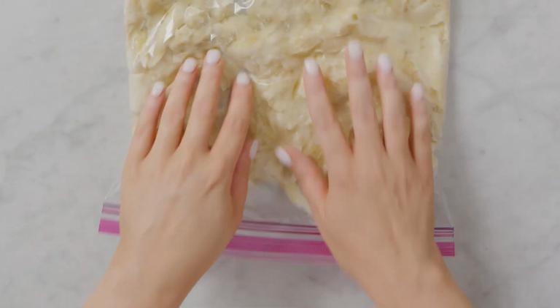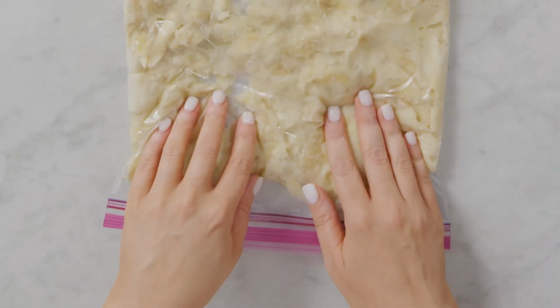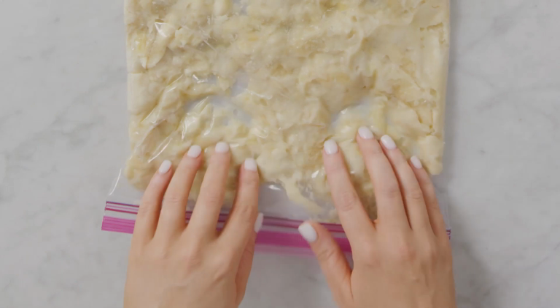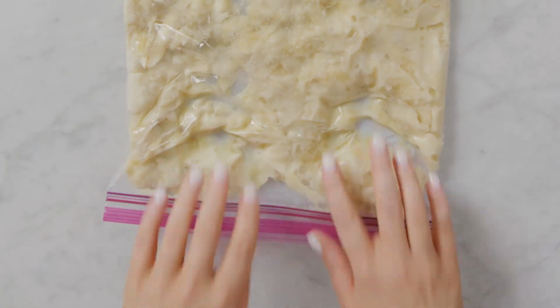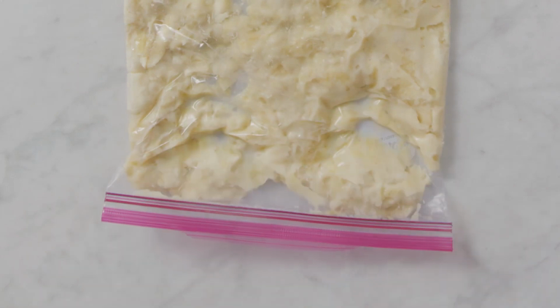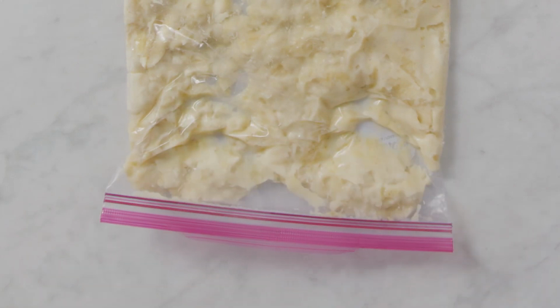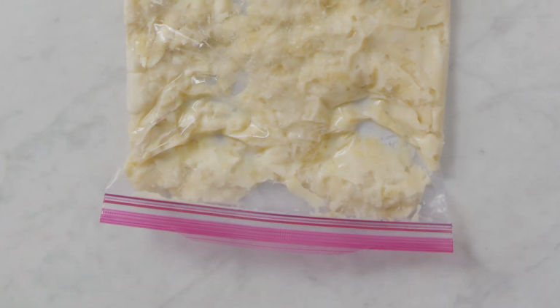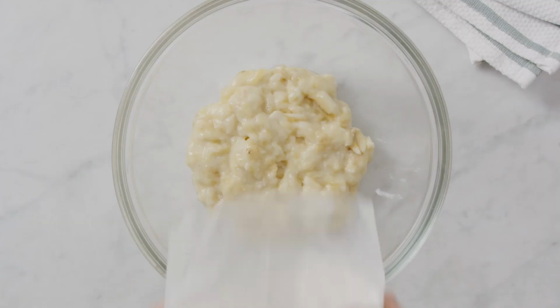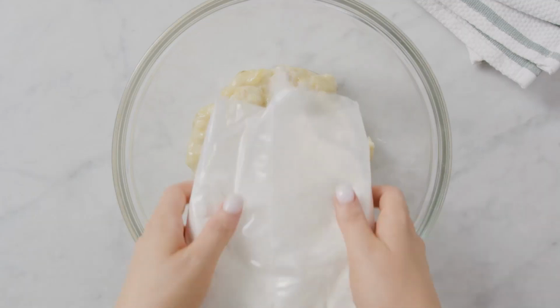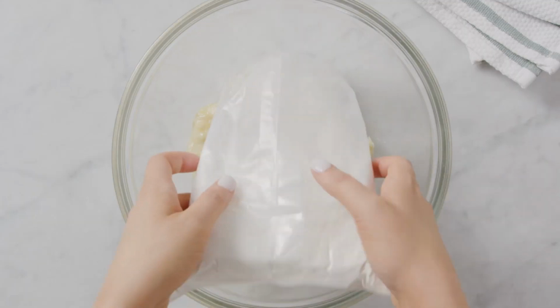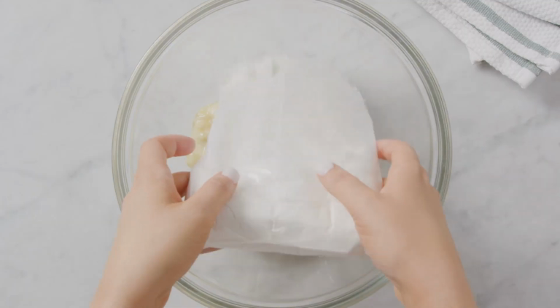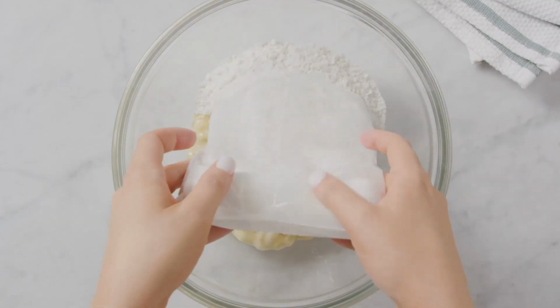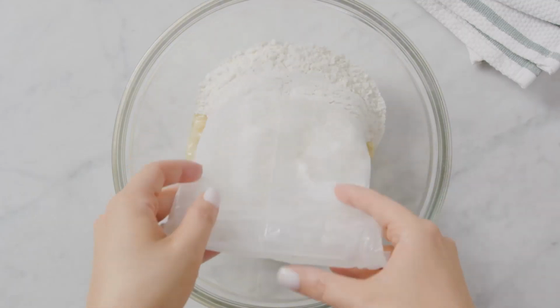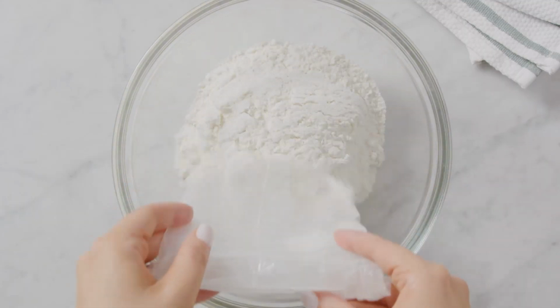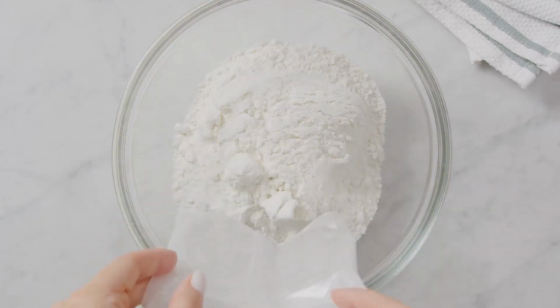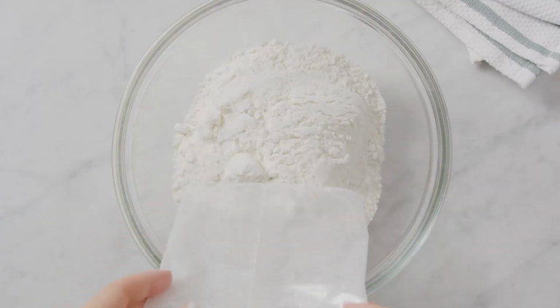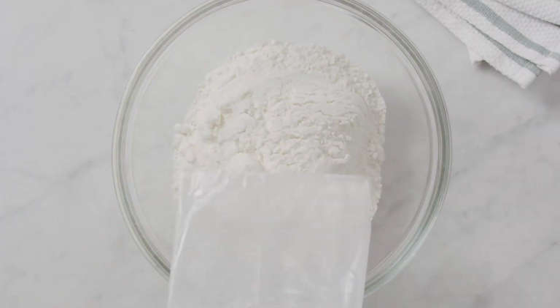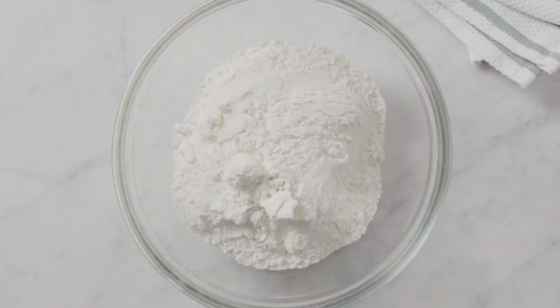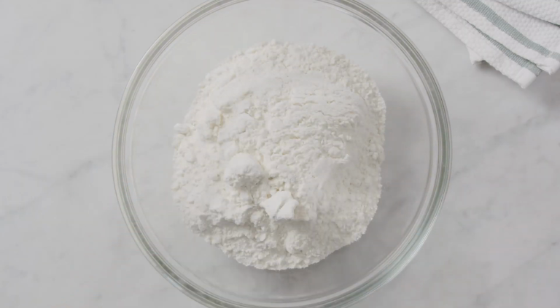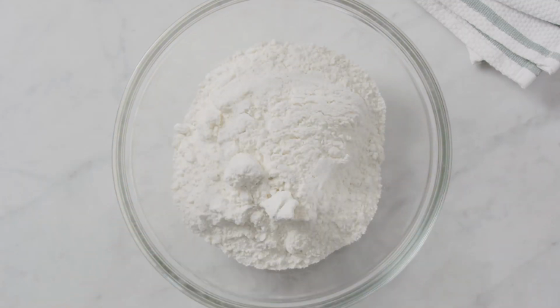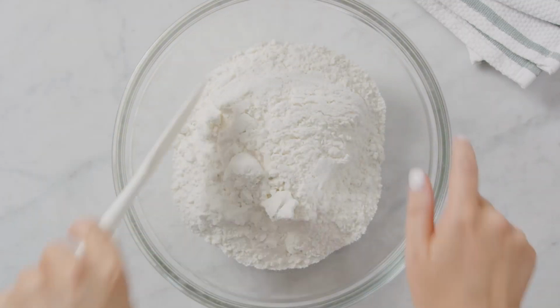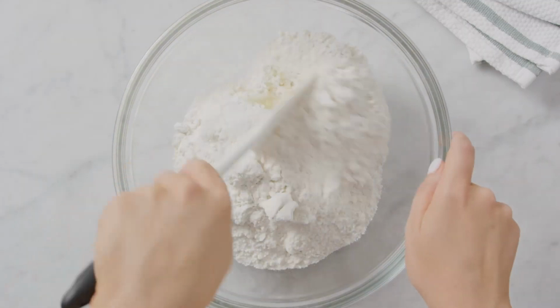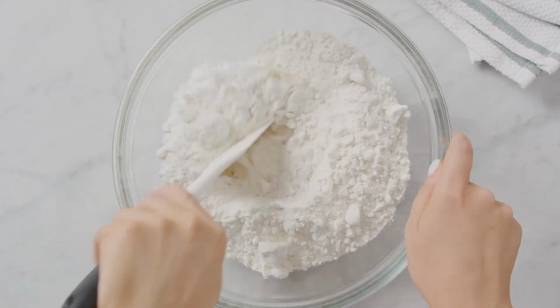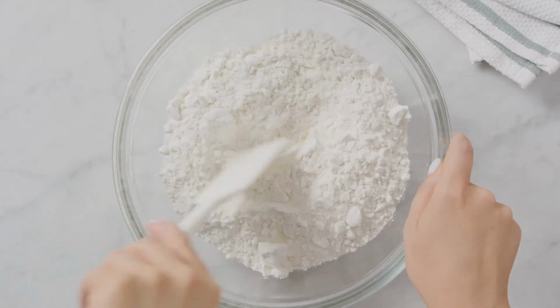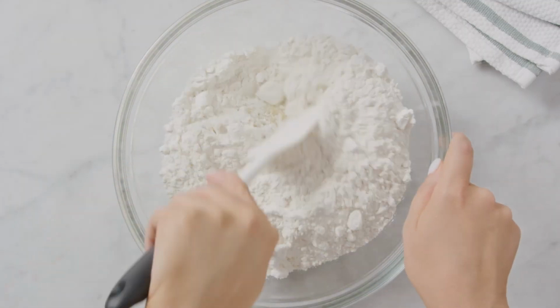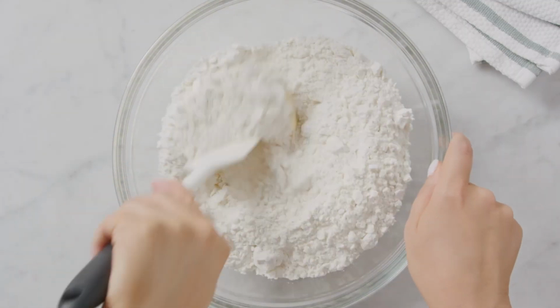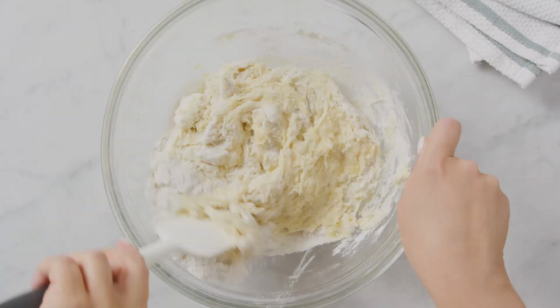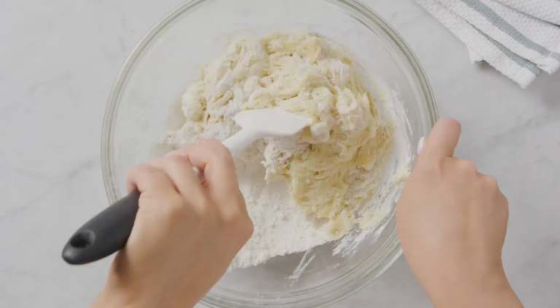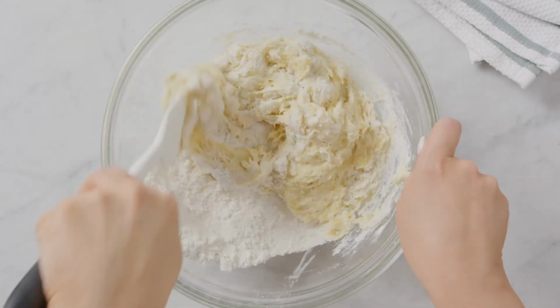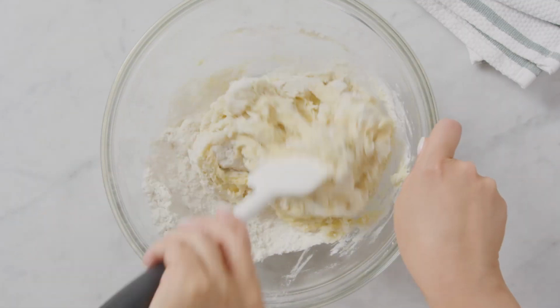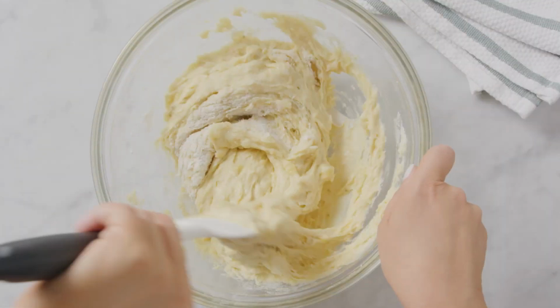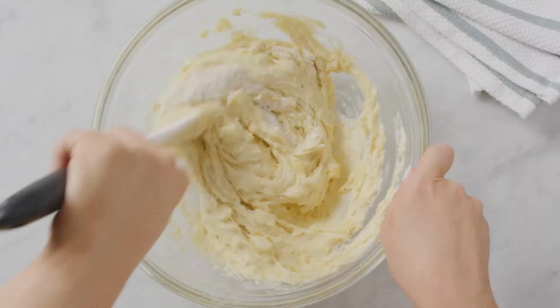Ingredient number two is a box of yellow cake mix. The batter should be pretty thick.